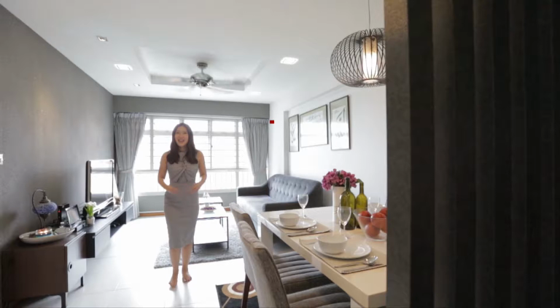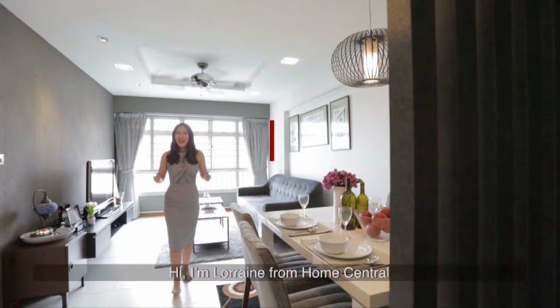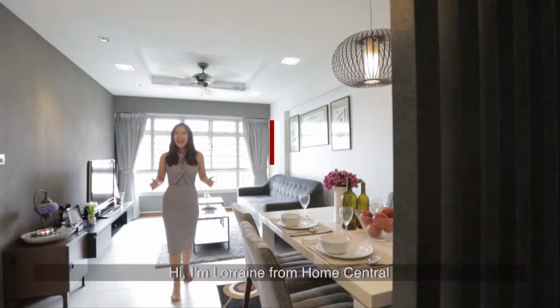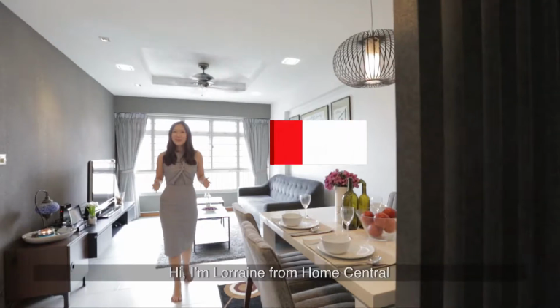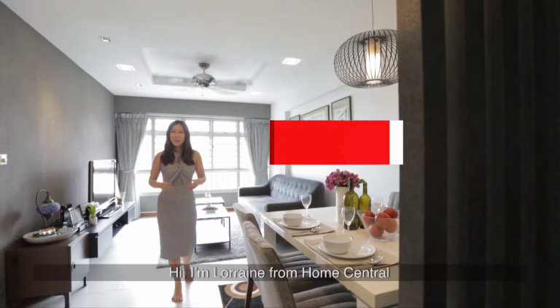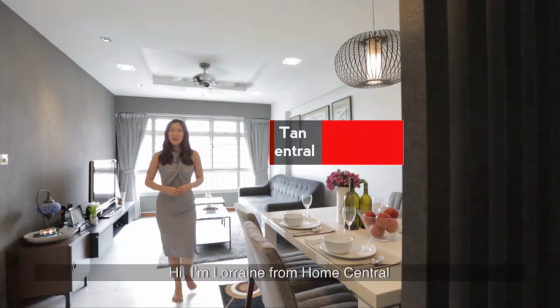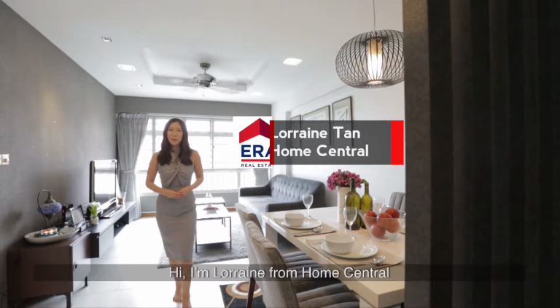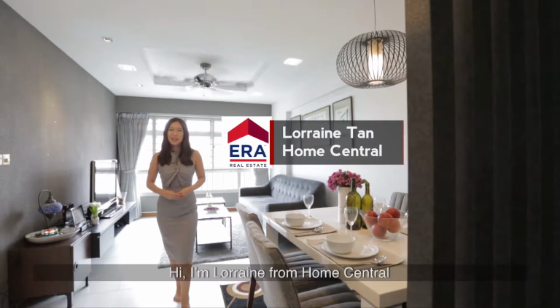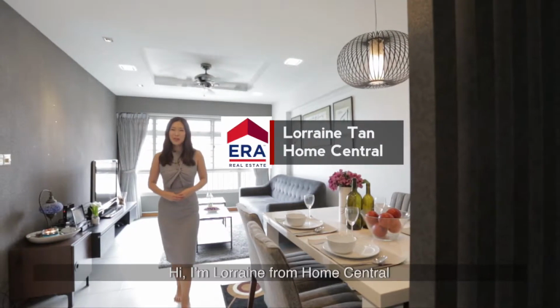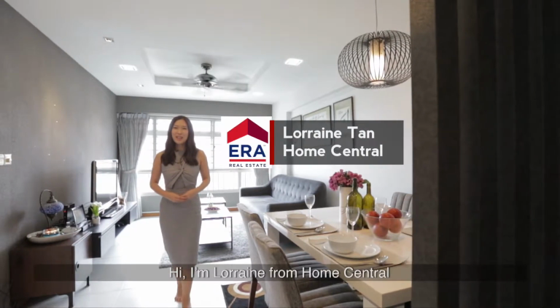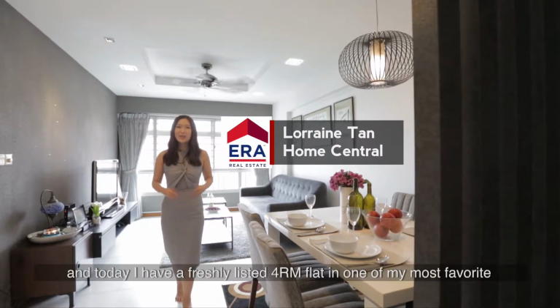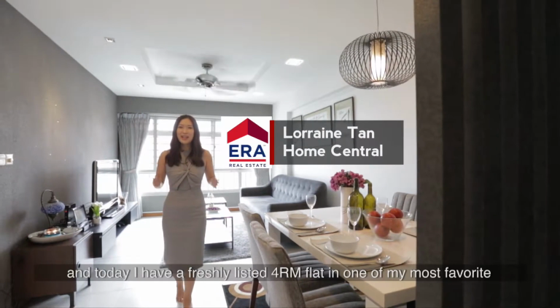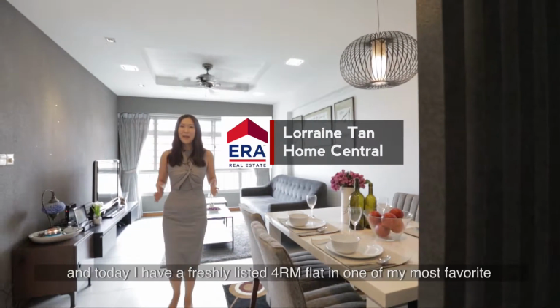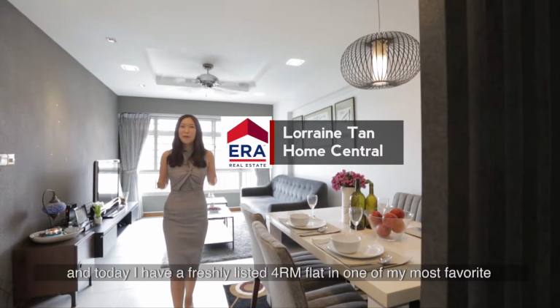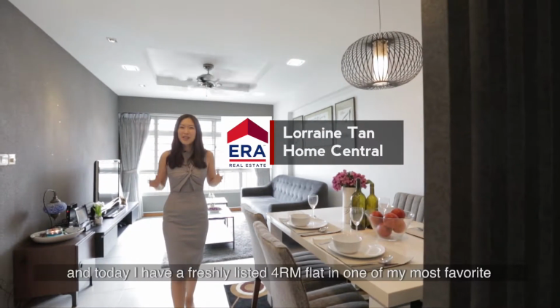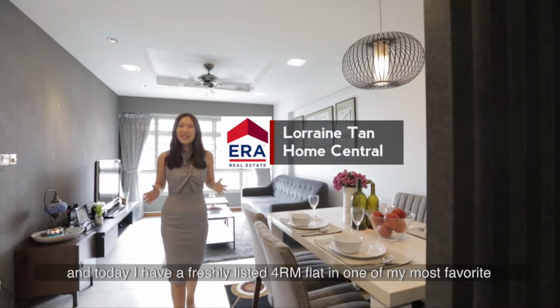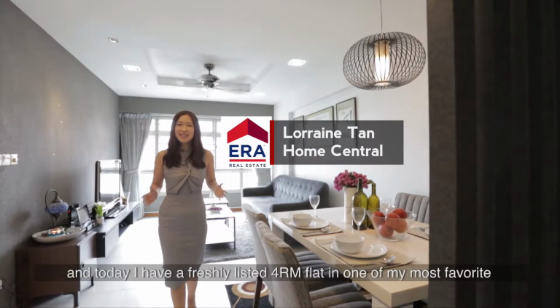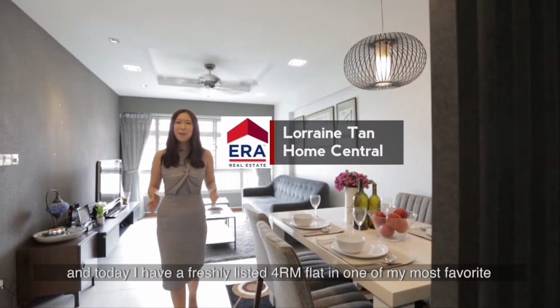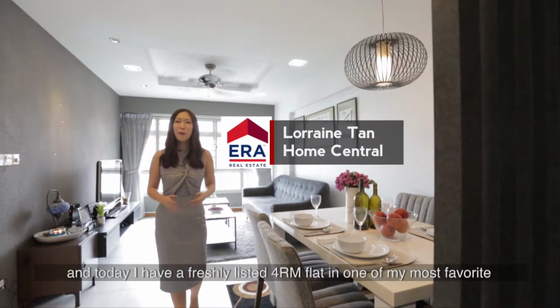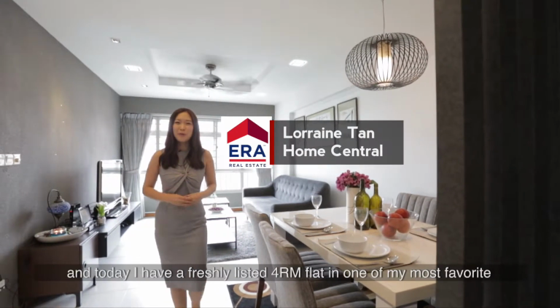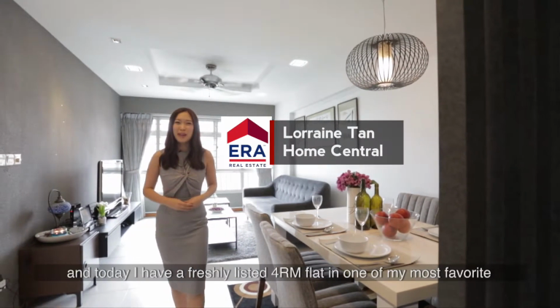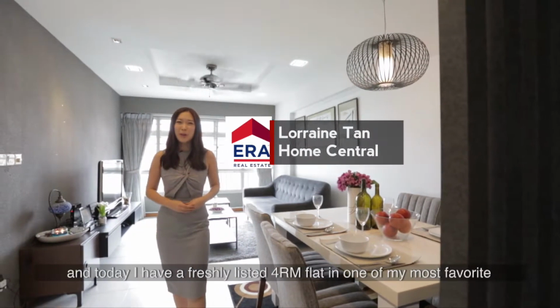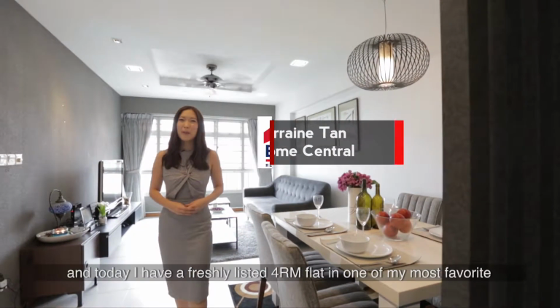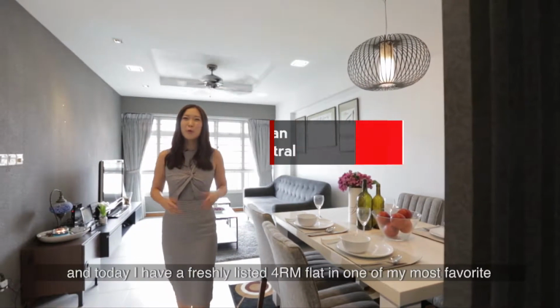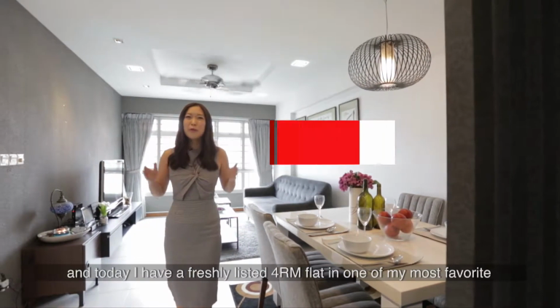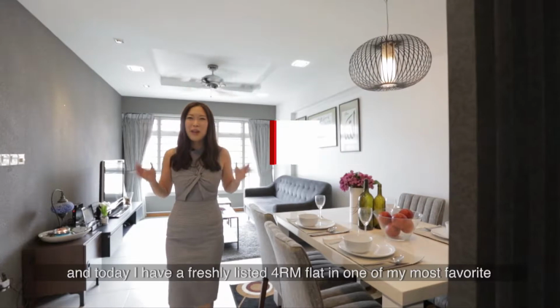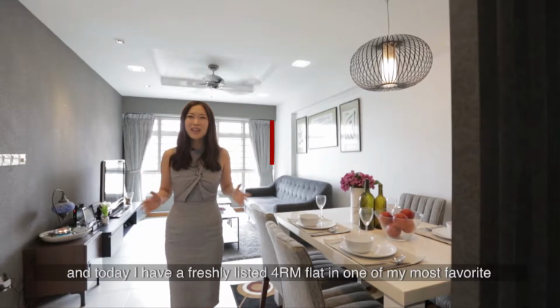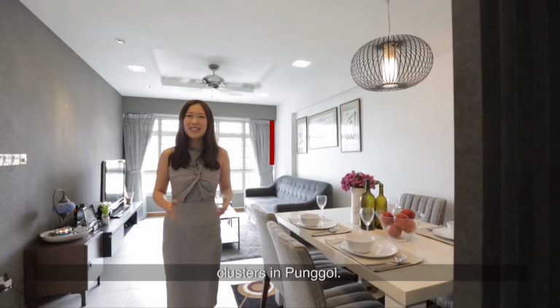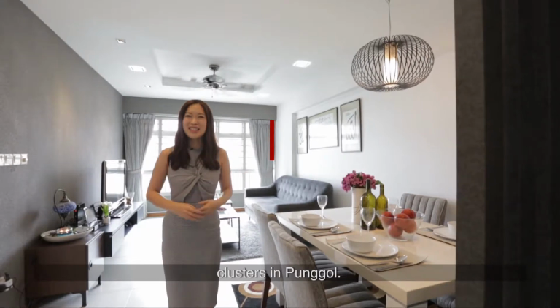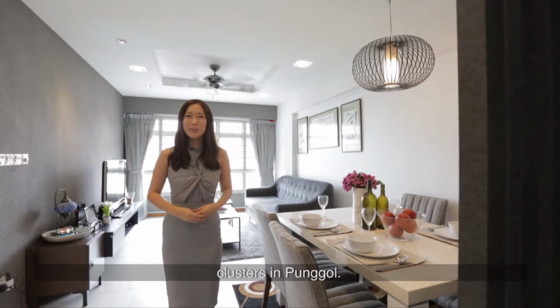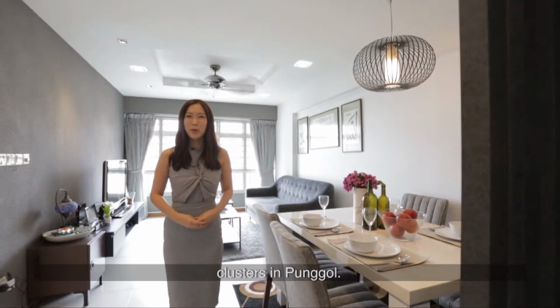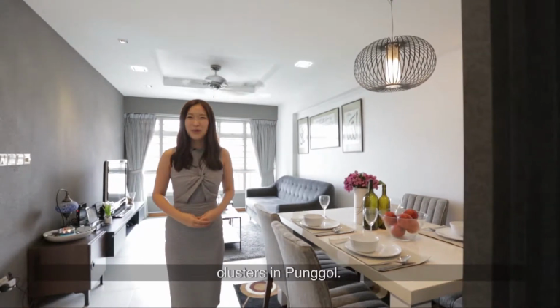Hi, I'm Lorraine from Home Central and today I have a freshly listed 4-room flat in one of my most favourite clusters in Punggol.